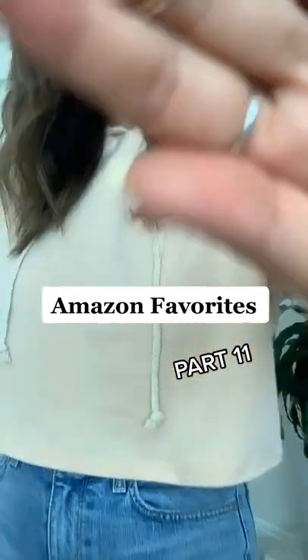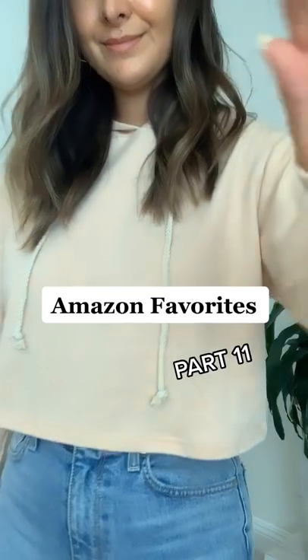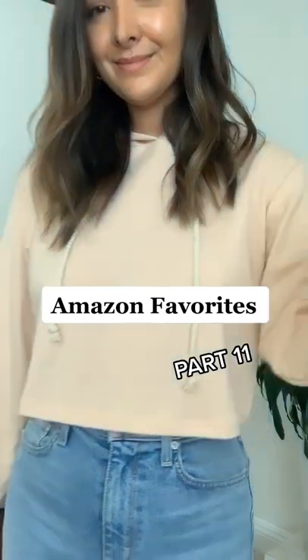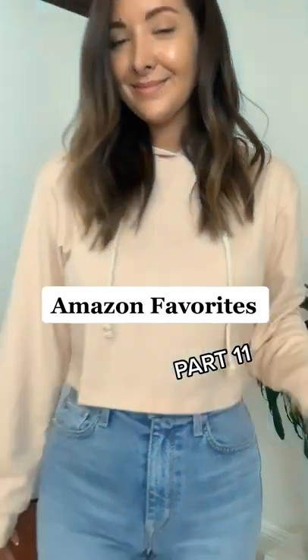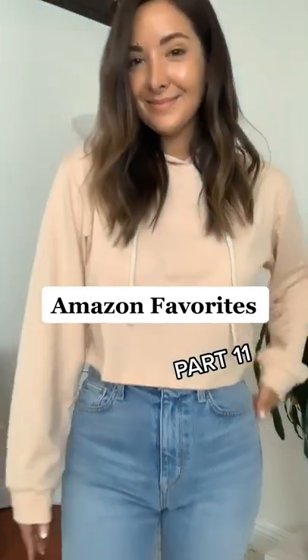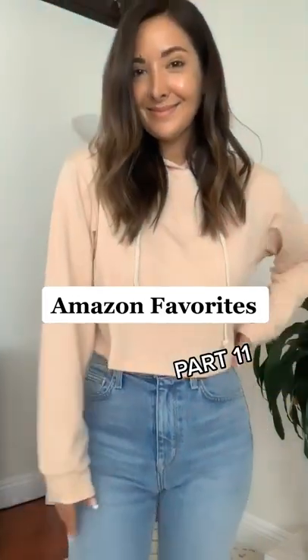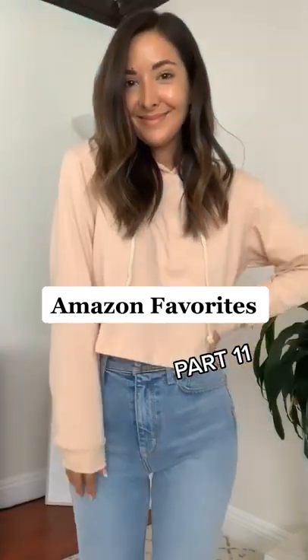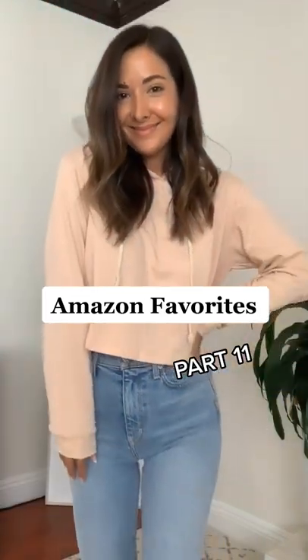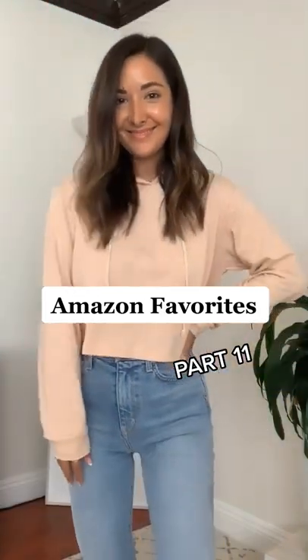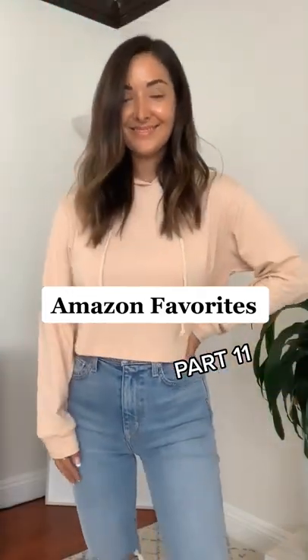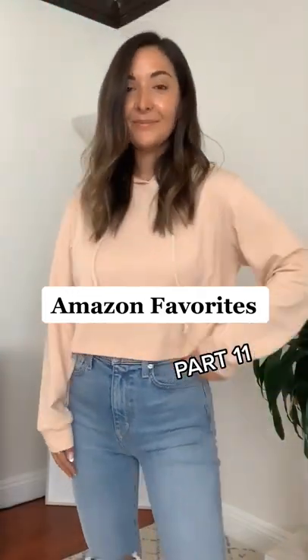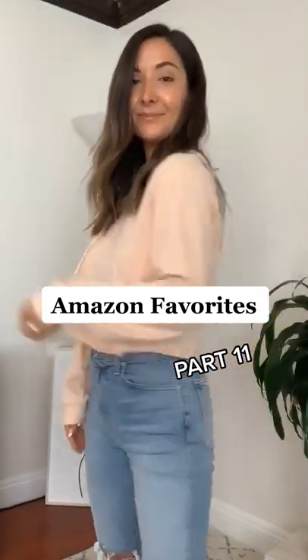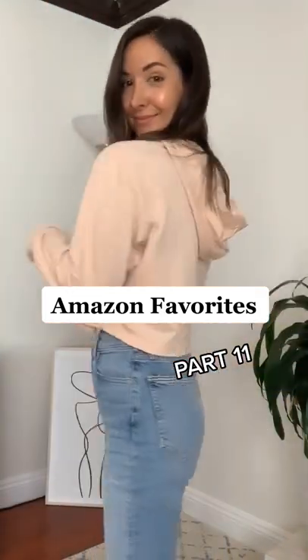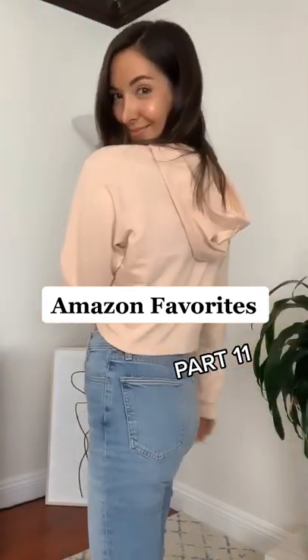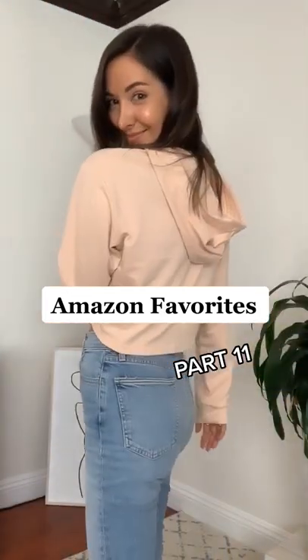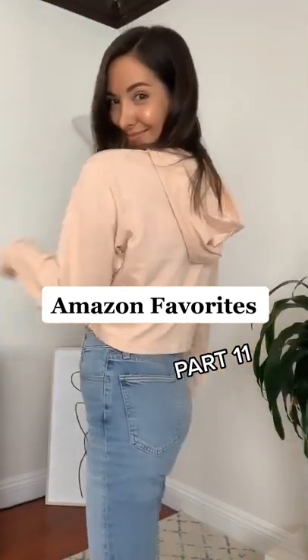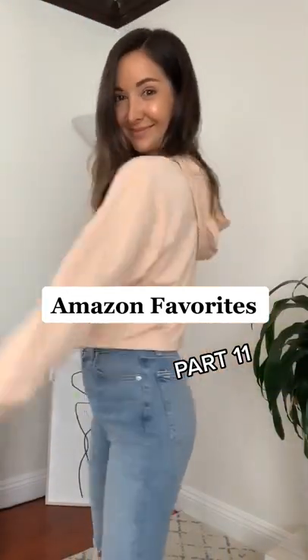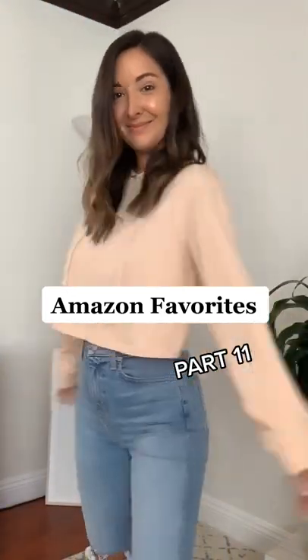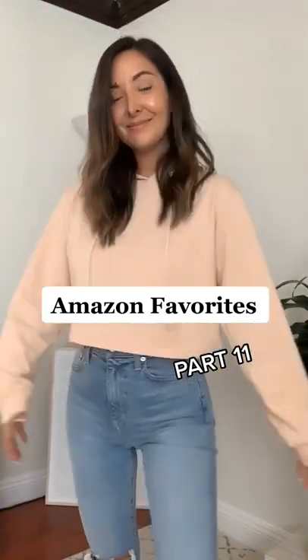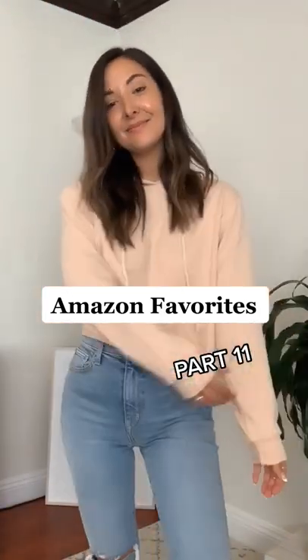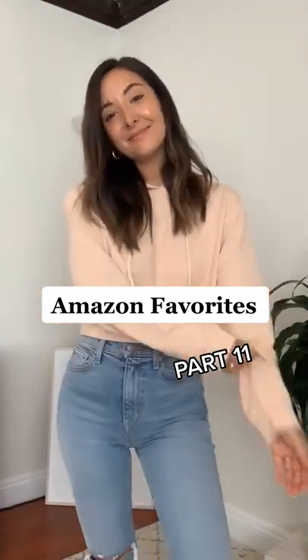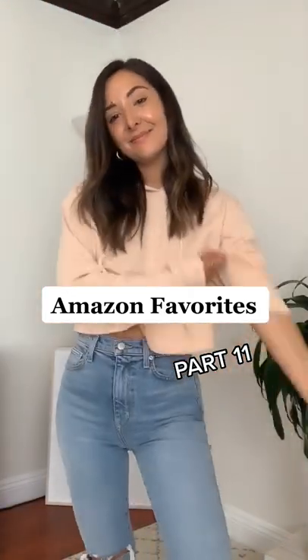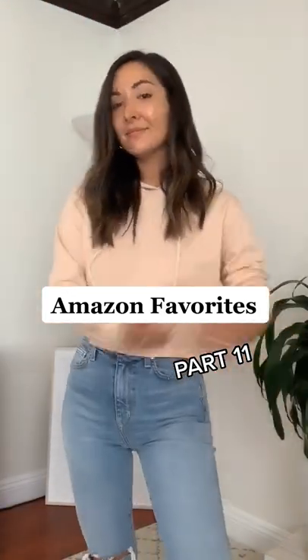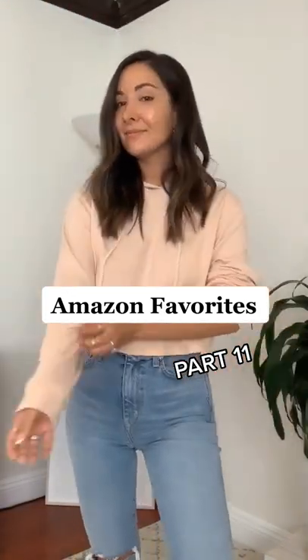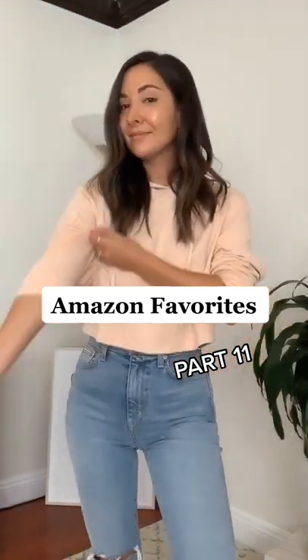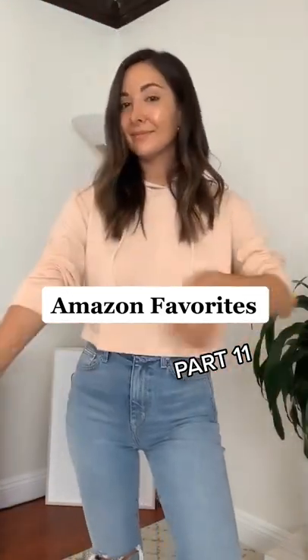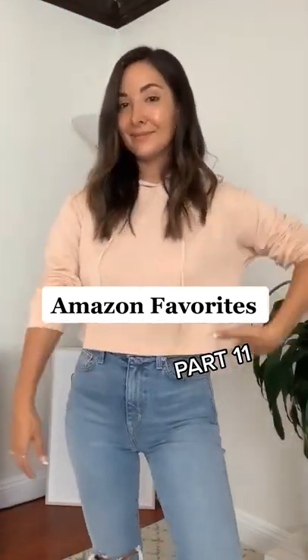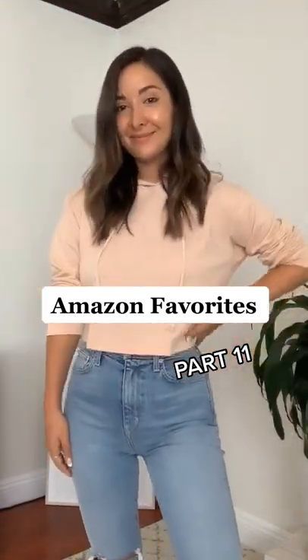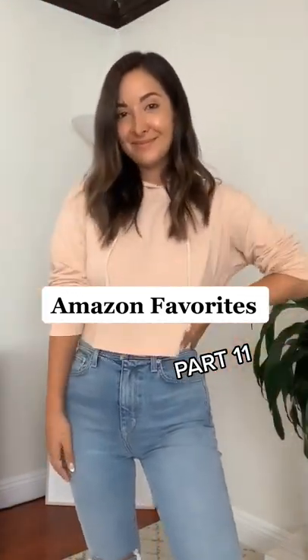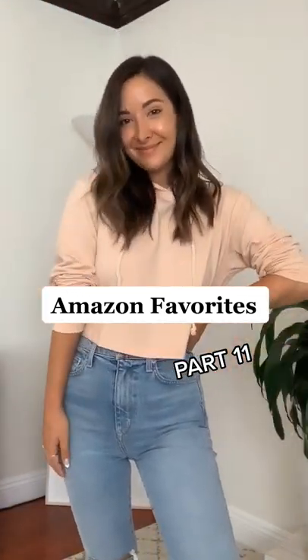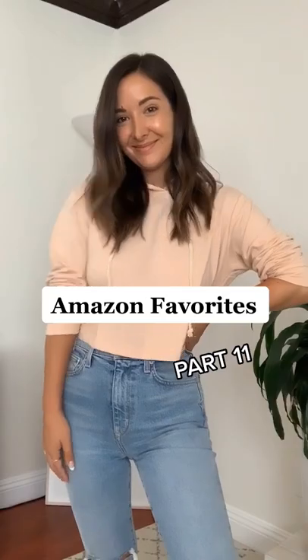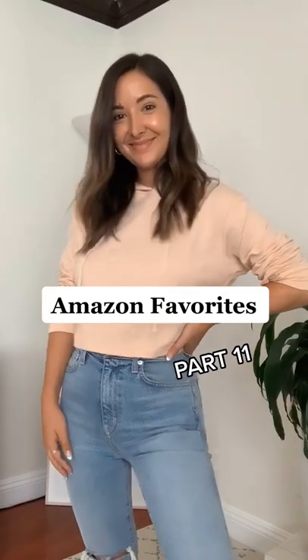Last but not least is this cropped hoodie. The fit is perfect. I love the cropped length and it's under $22.